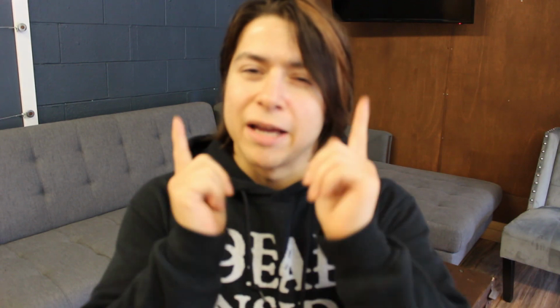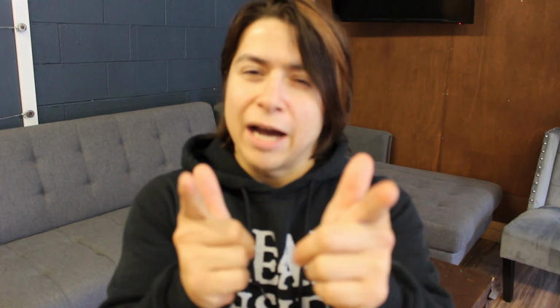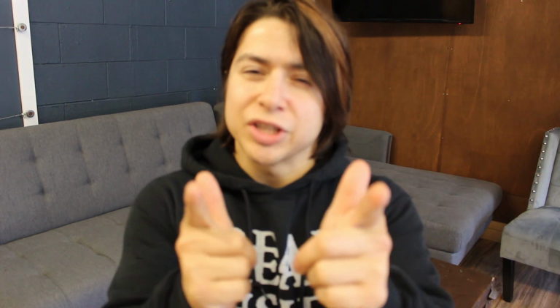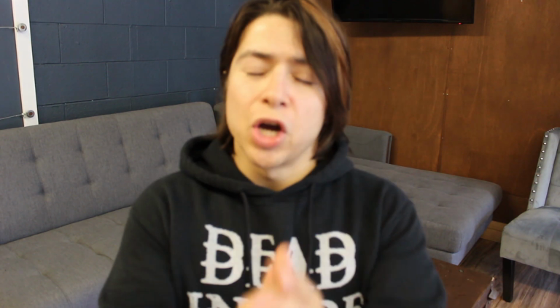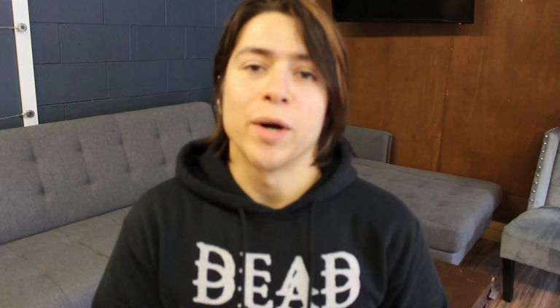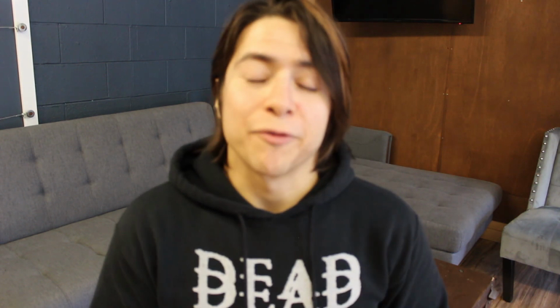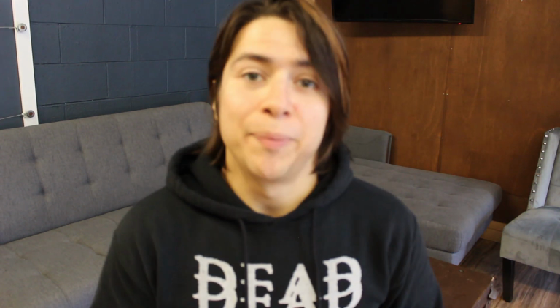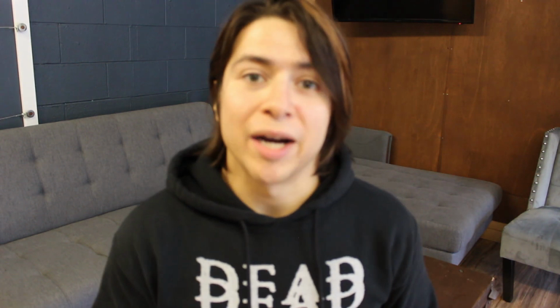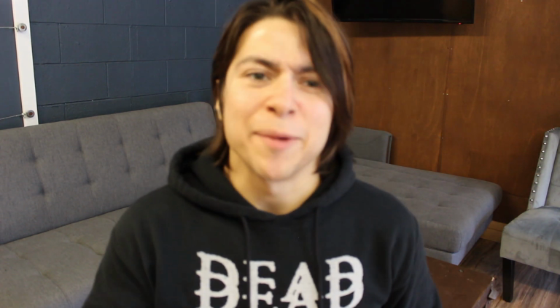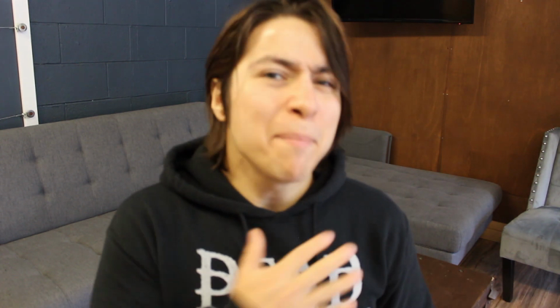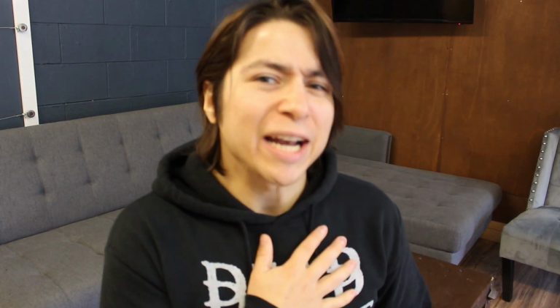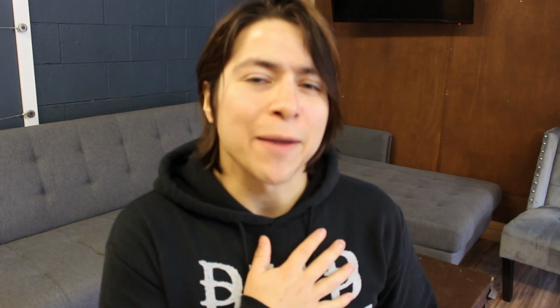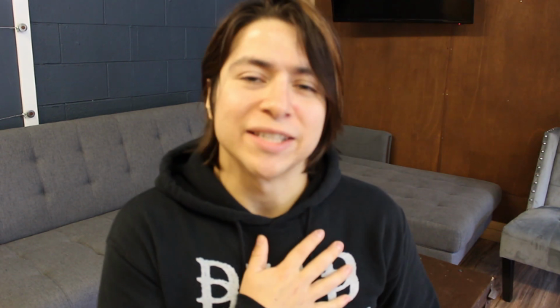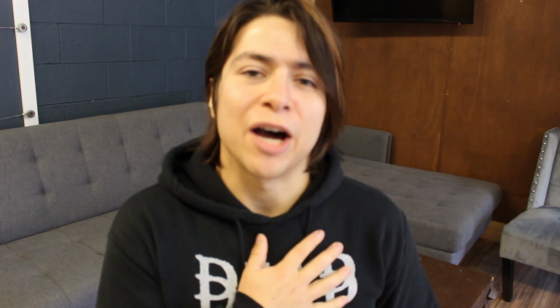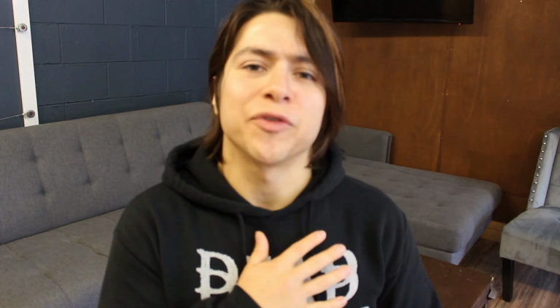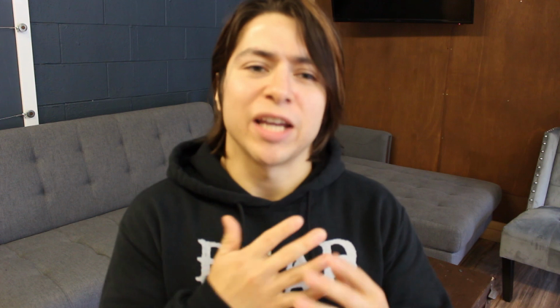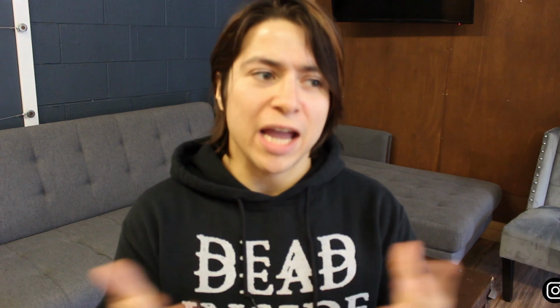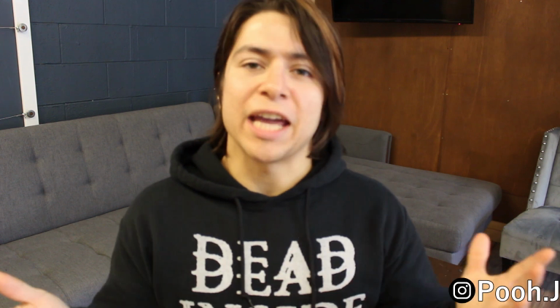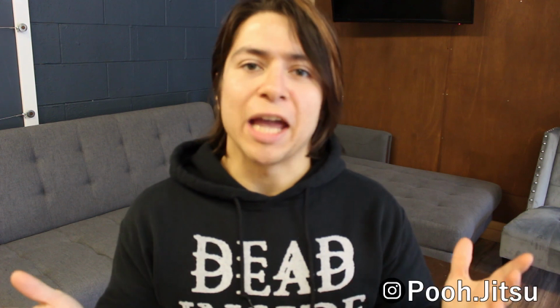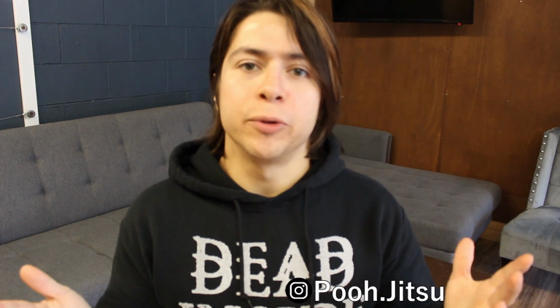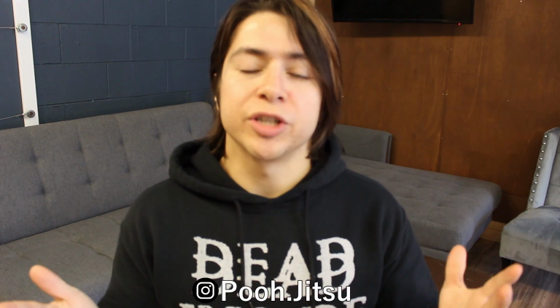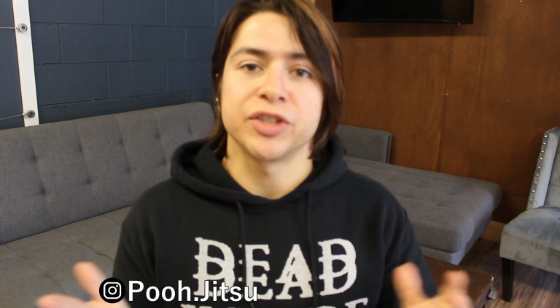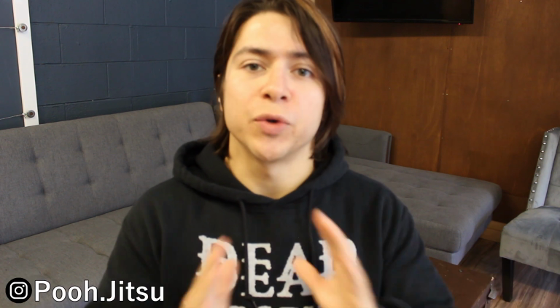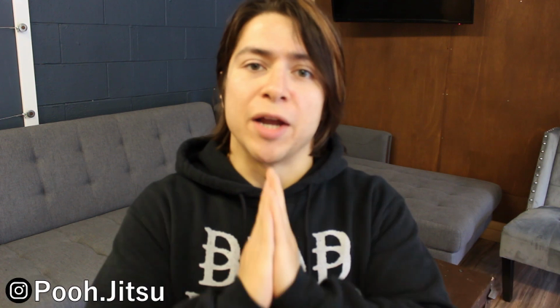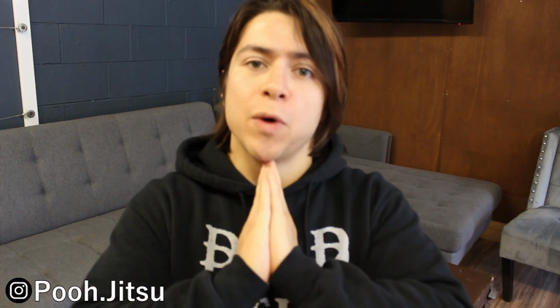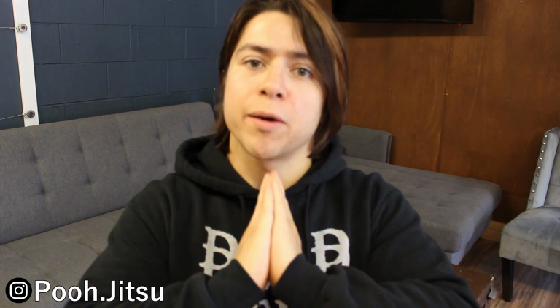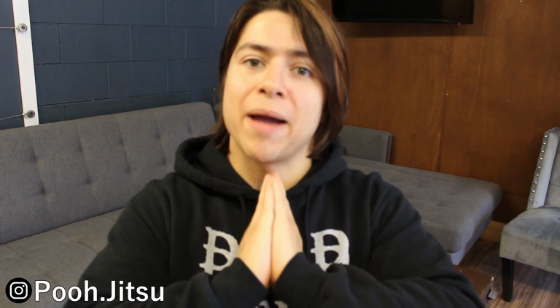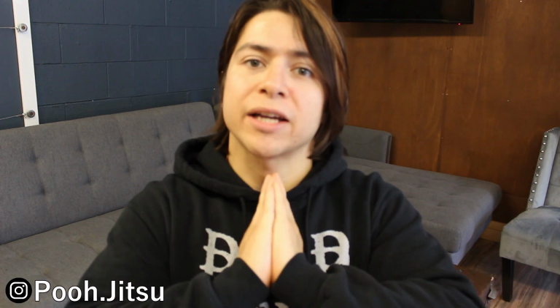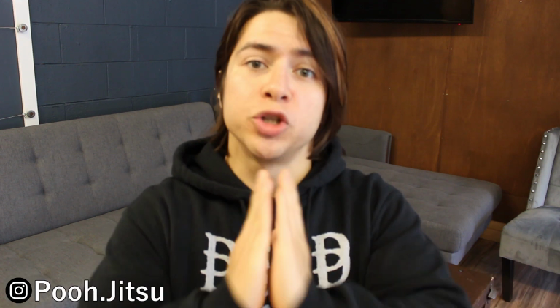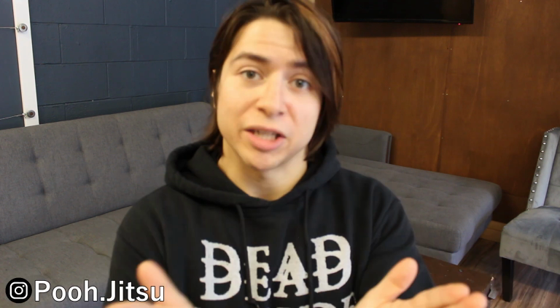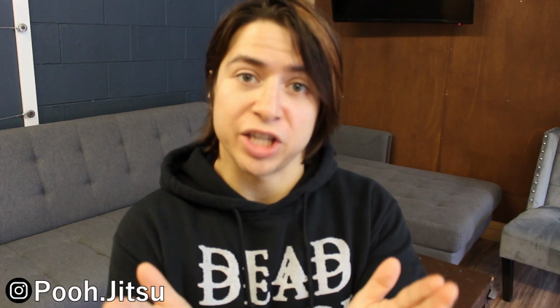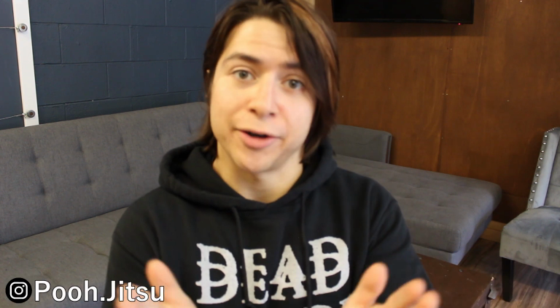How's it going, everybody? My name is Alfie, aka Poojitsu, and welcome back to my channel.